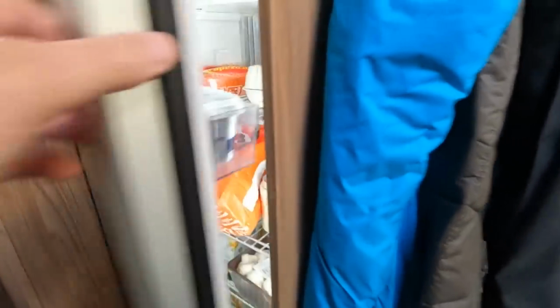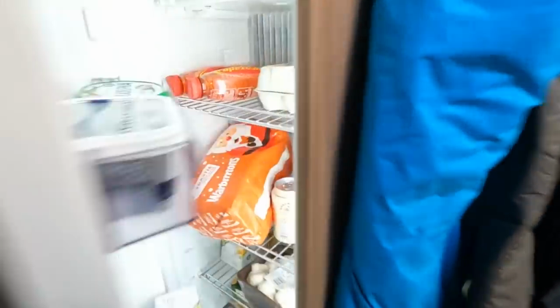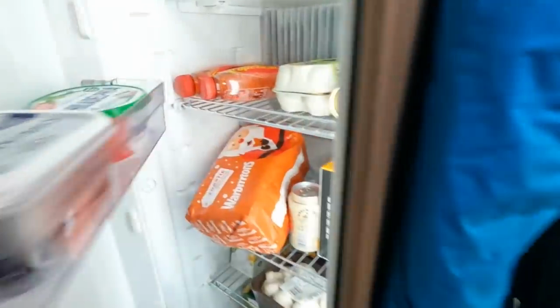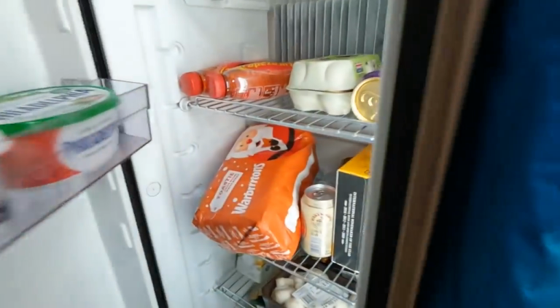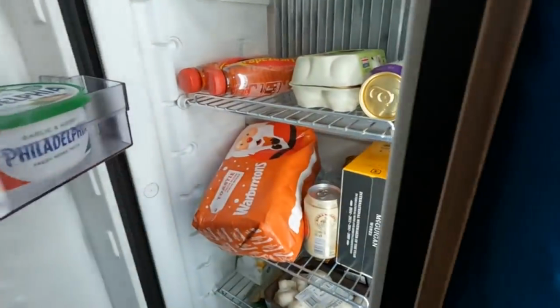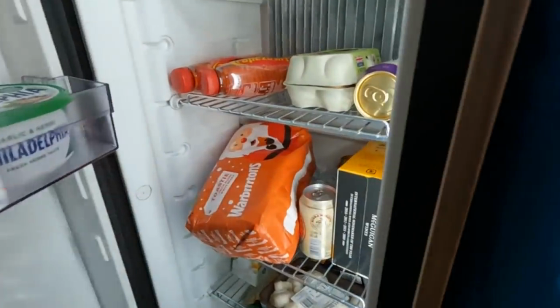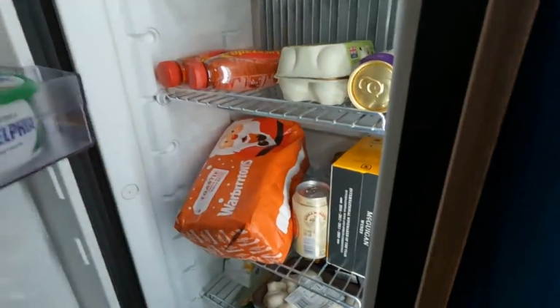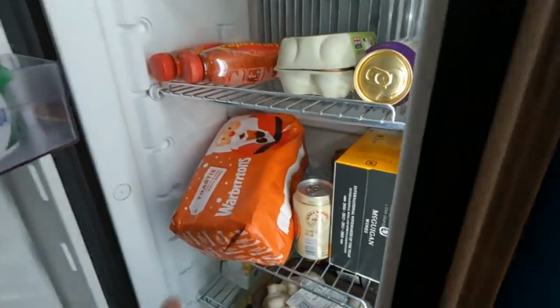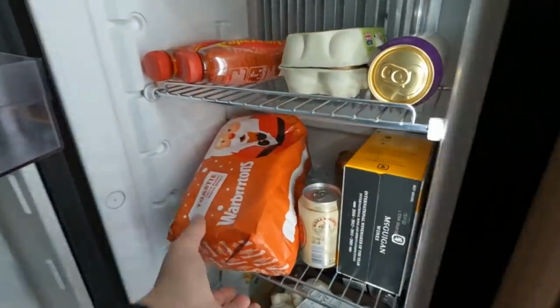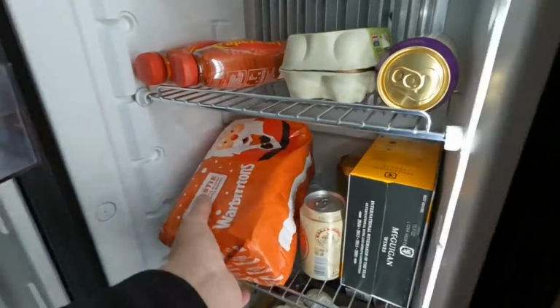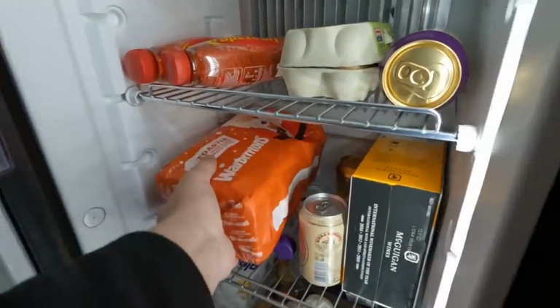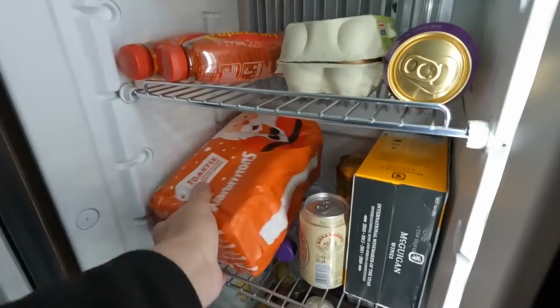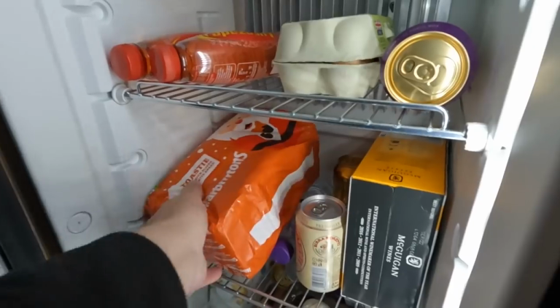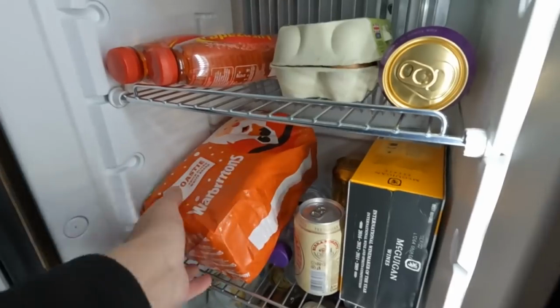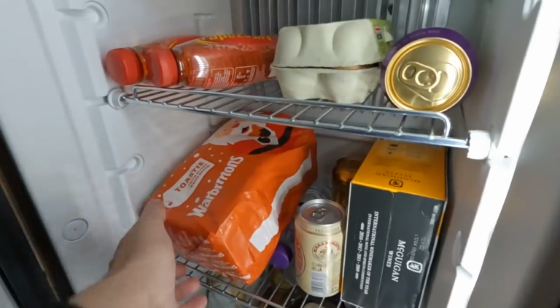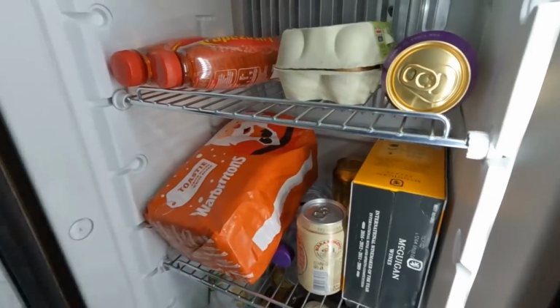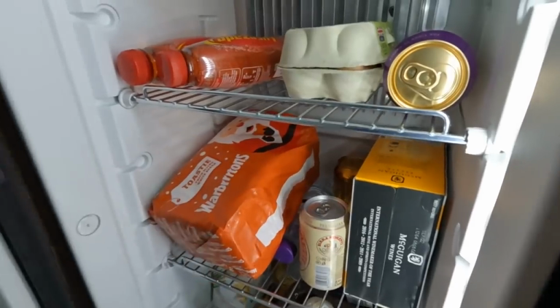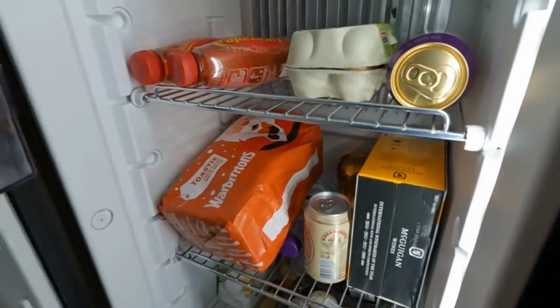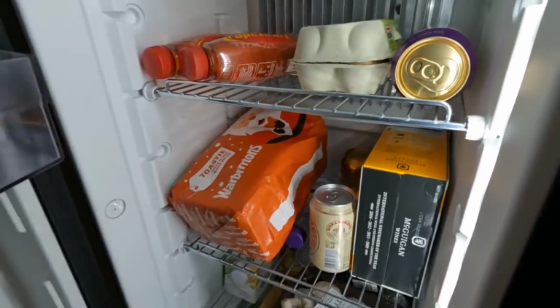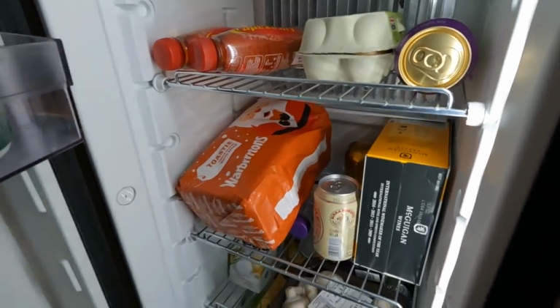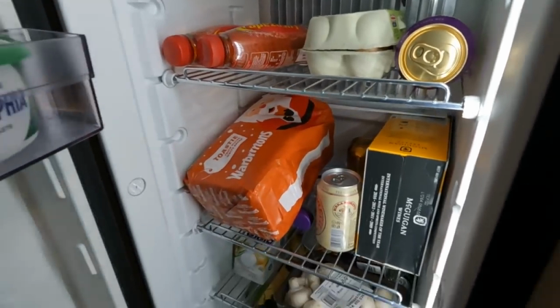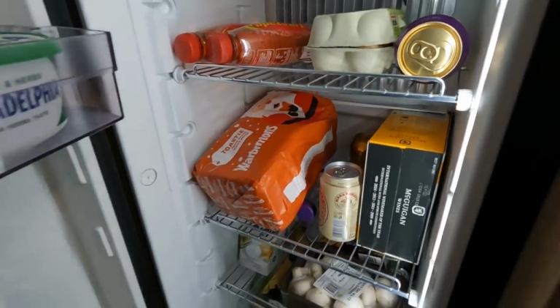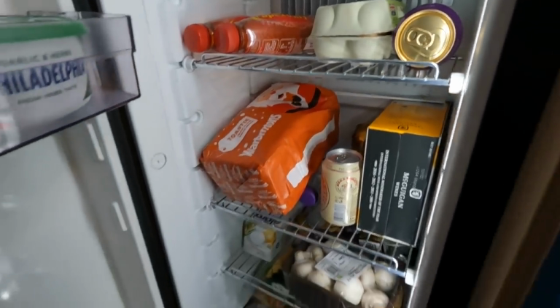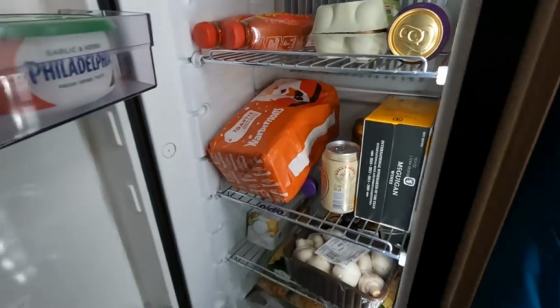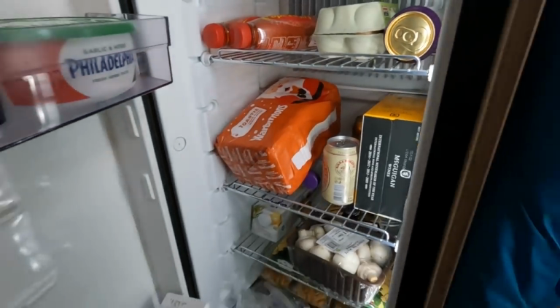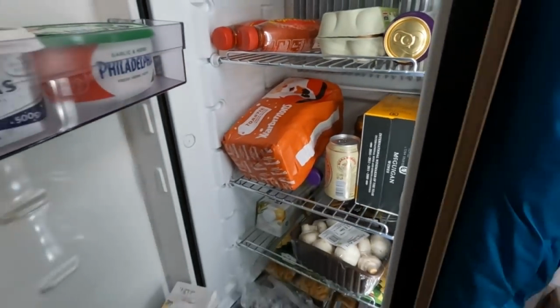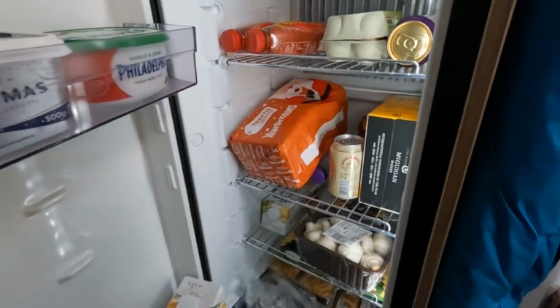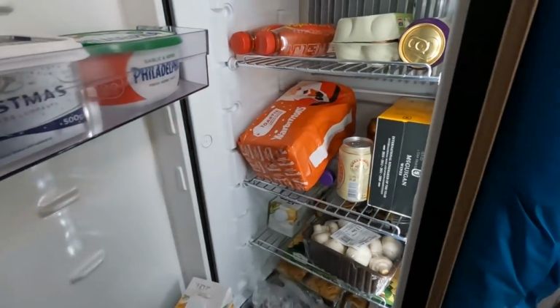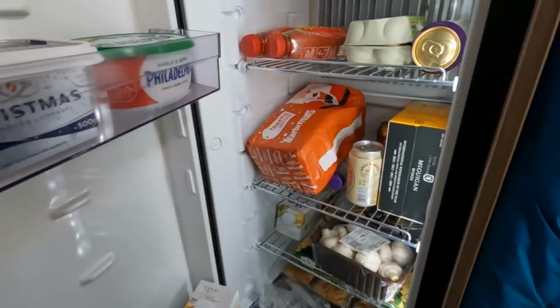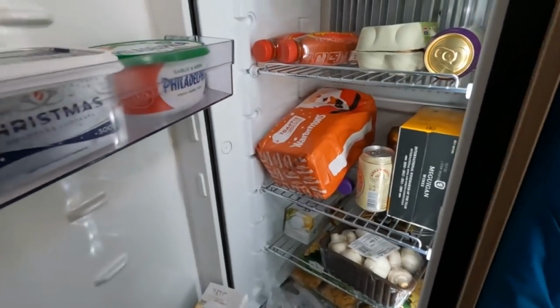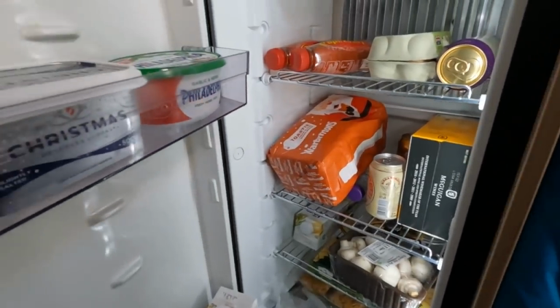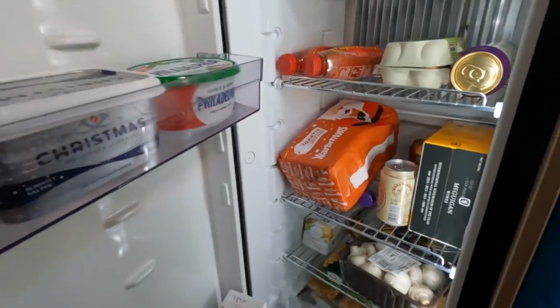The fridge door opens a lot better now — we've definitely fixed that, which is good. Though the loaf's falling out — yeah, we've got a fully packed fridge!